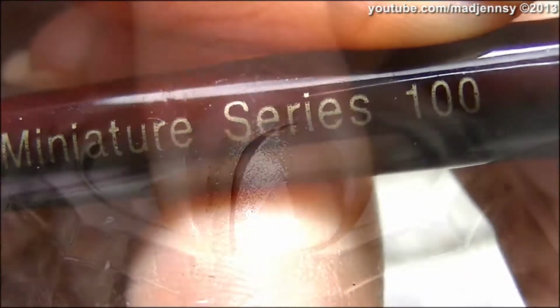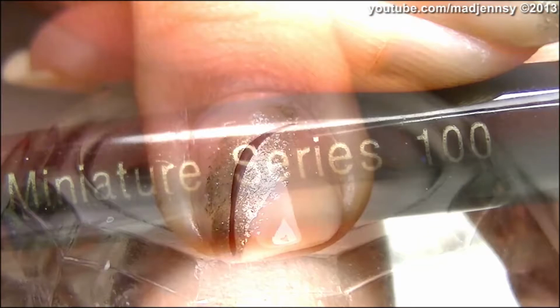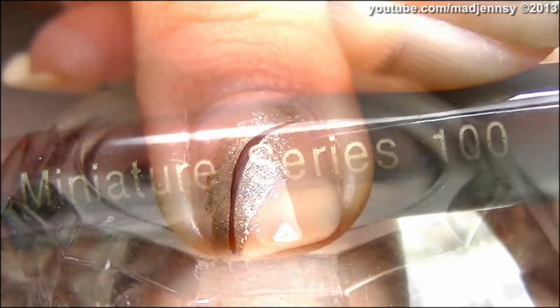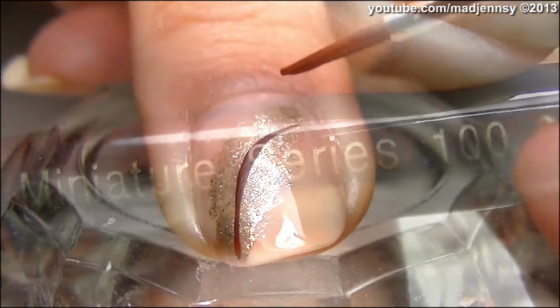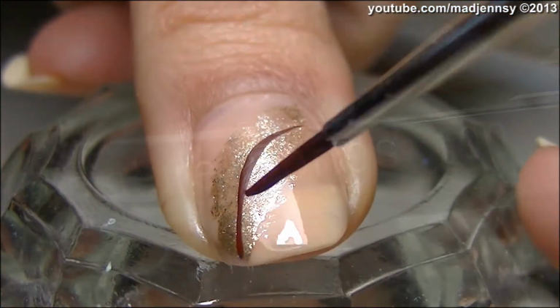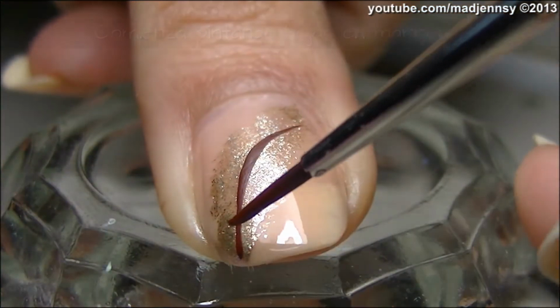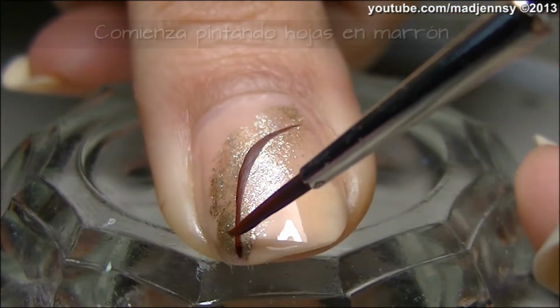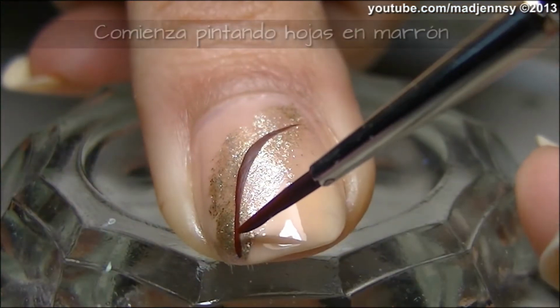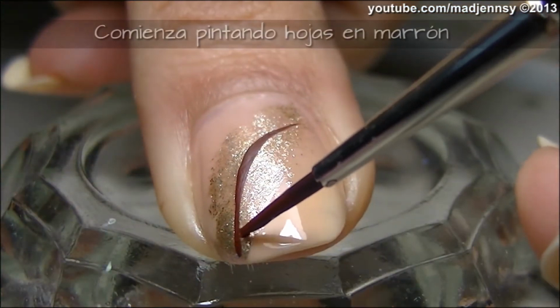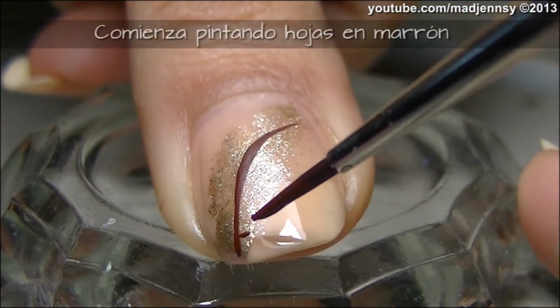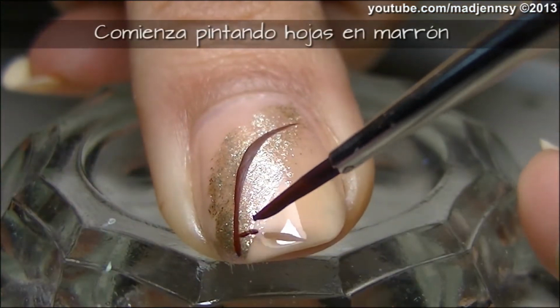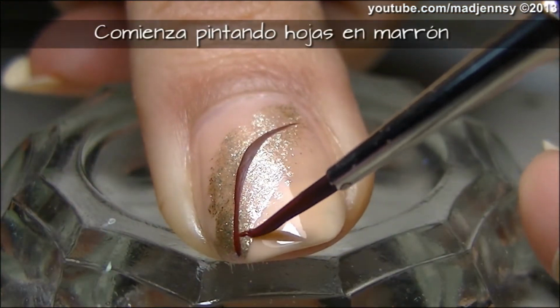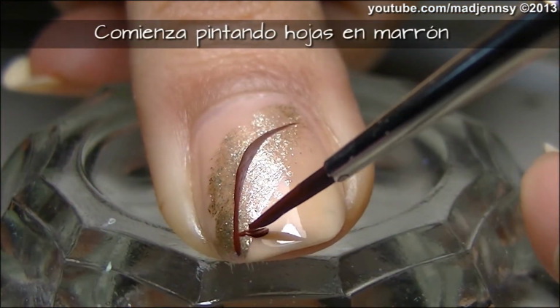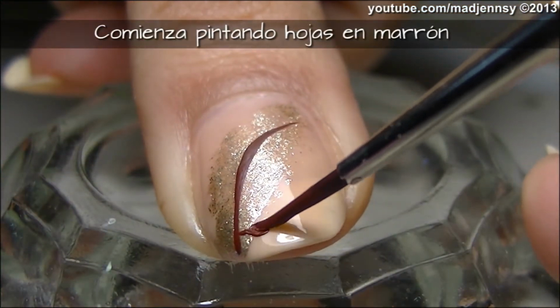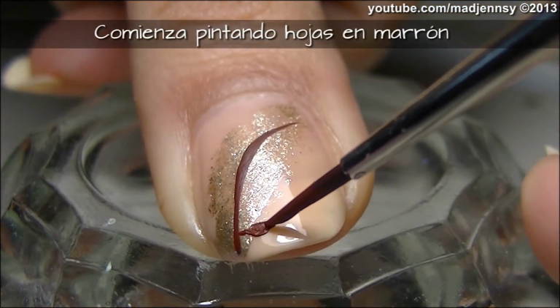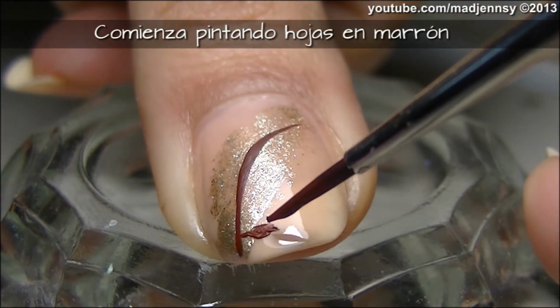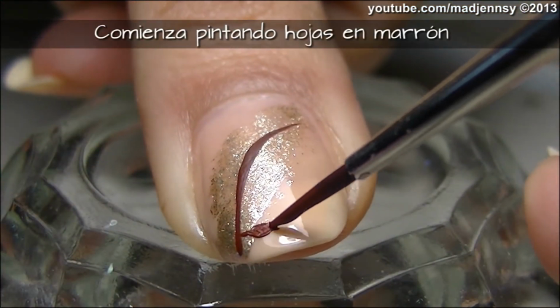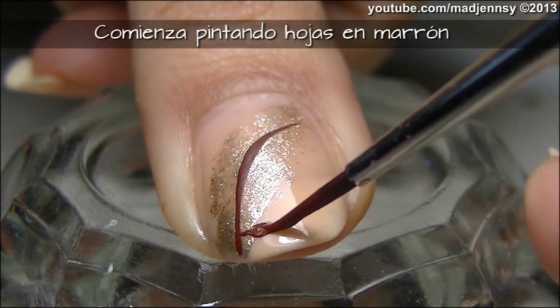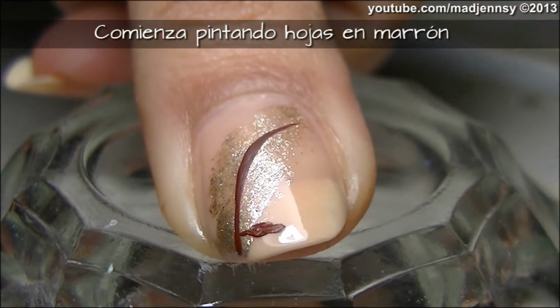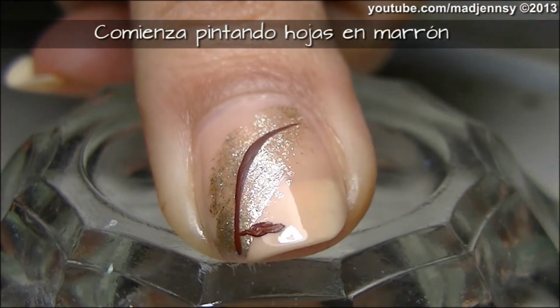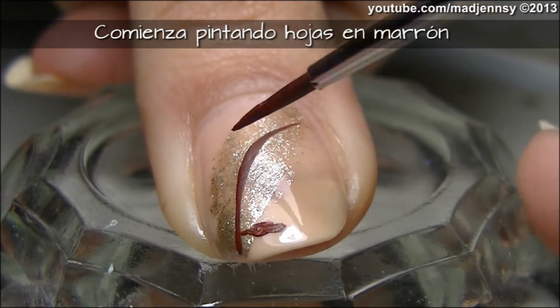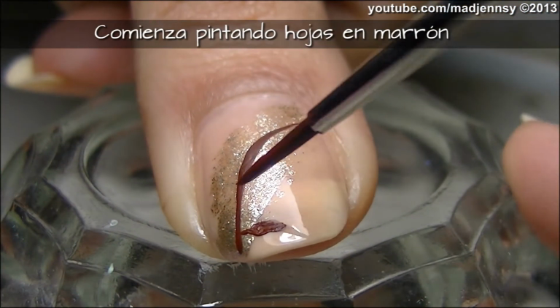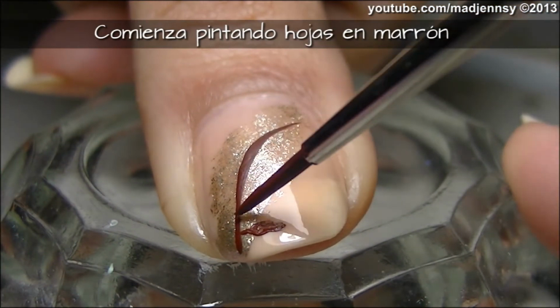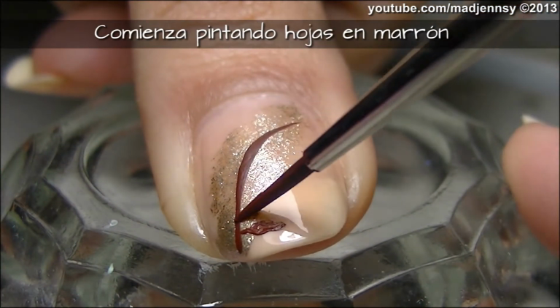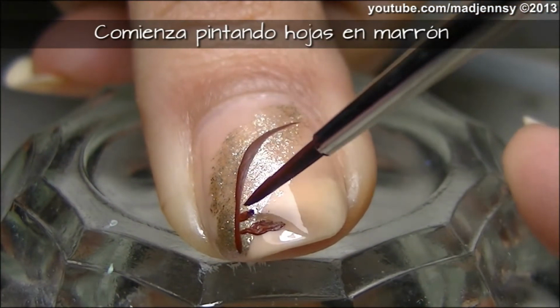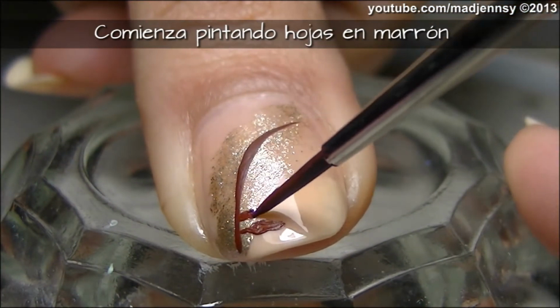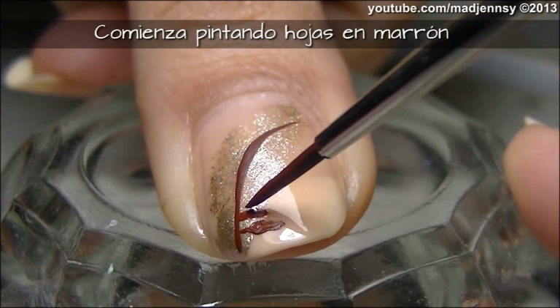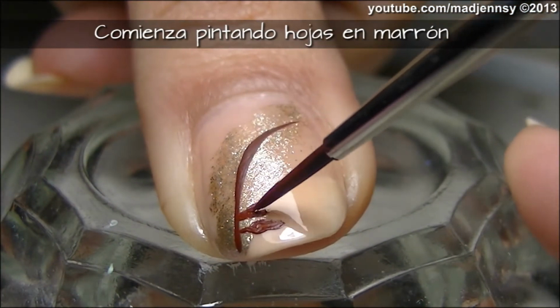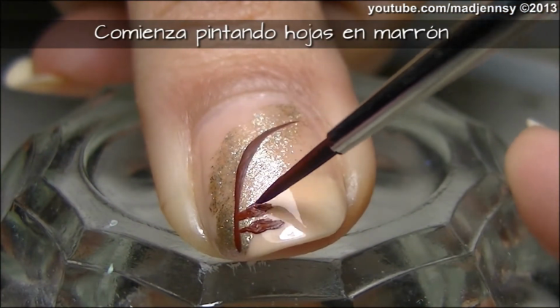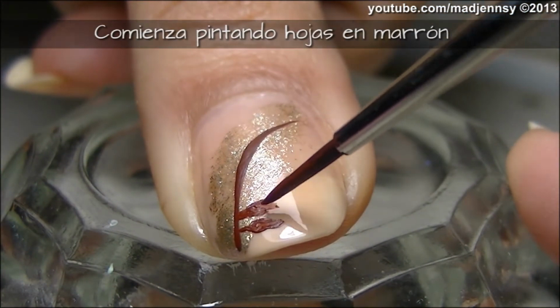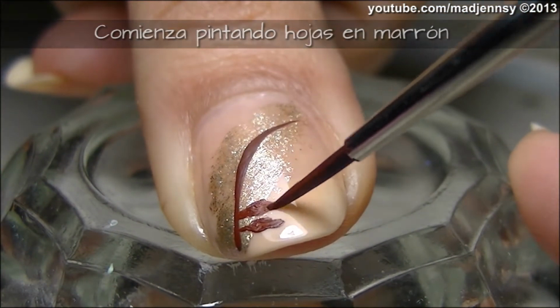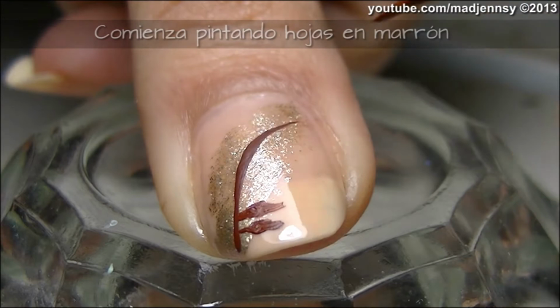With a fine nail brush, start creating leaves in brown acrylic paint.